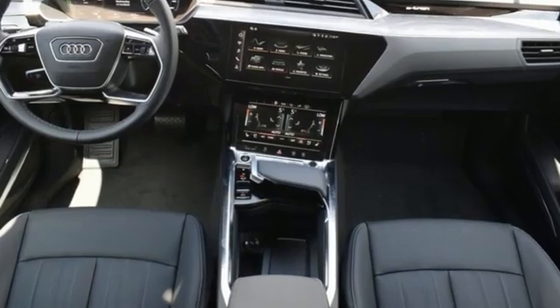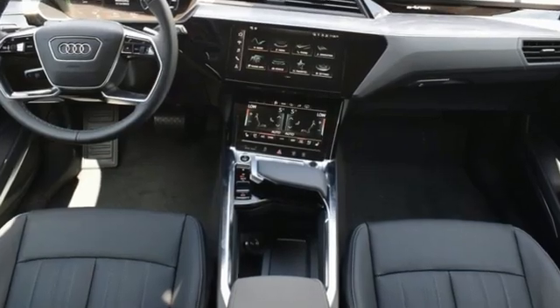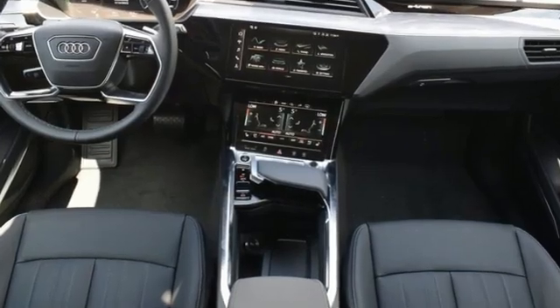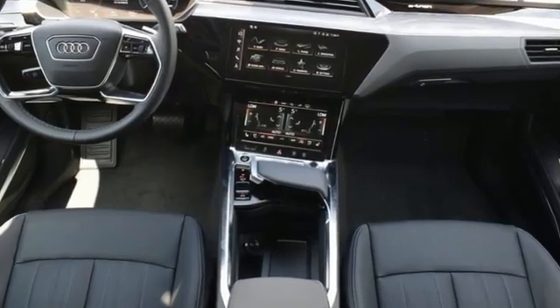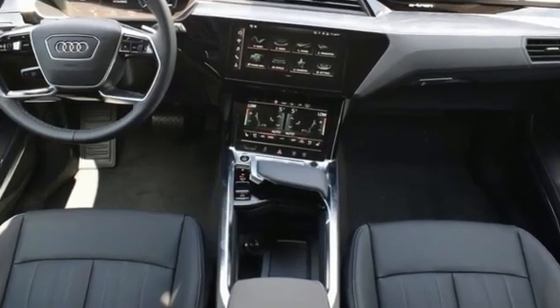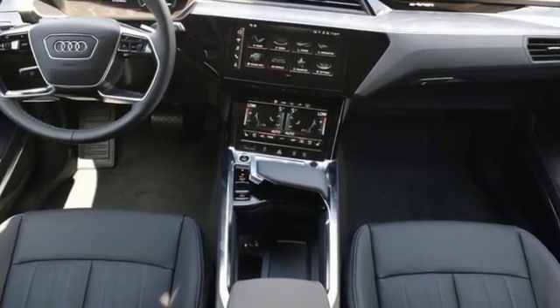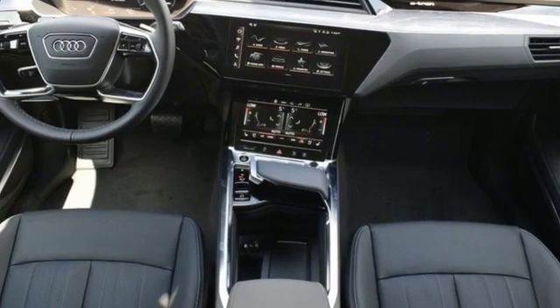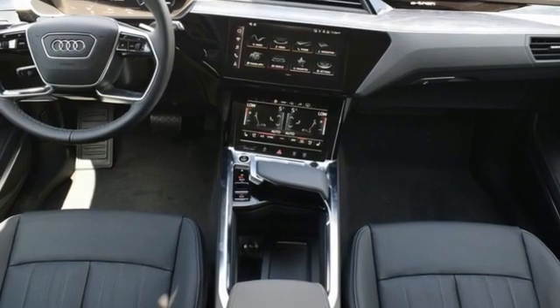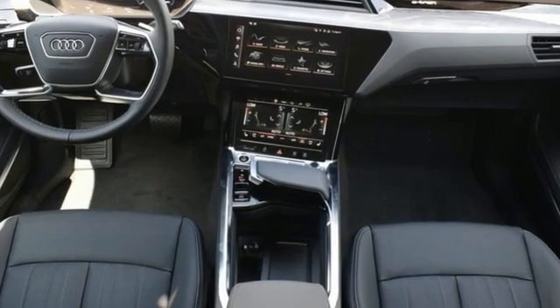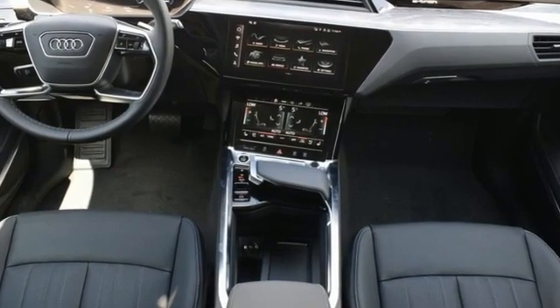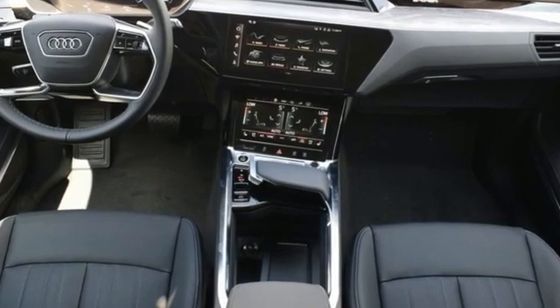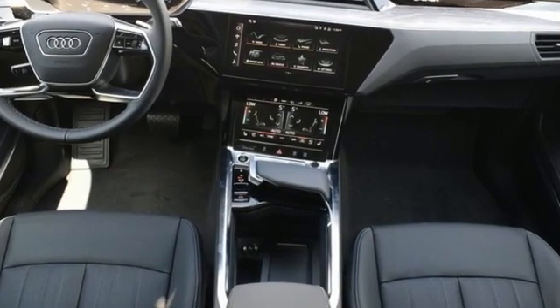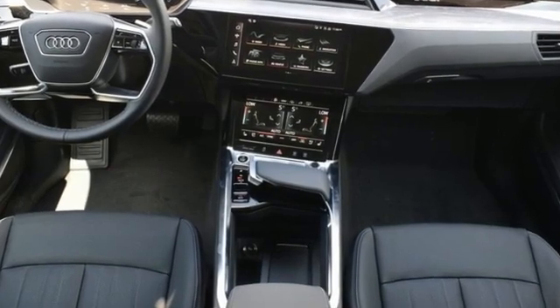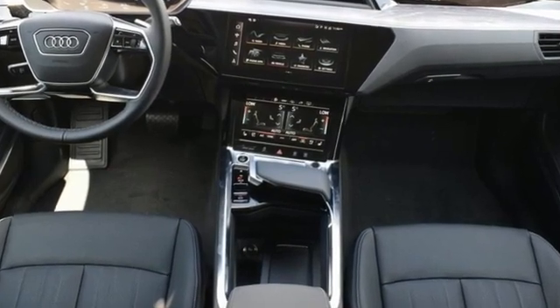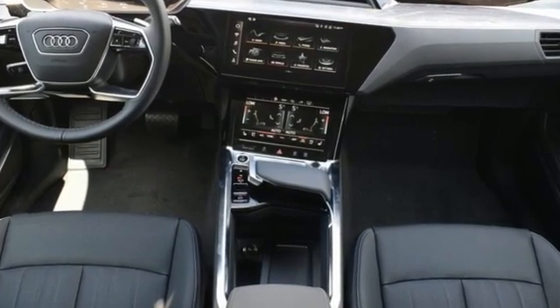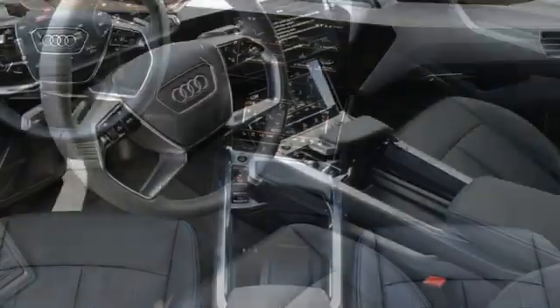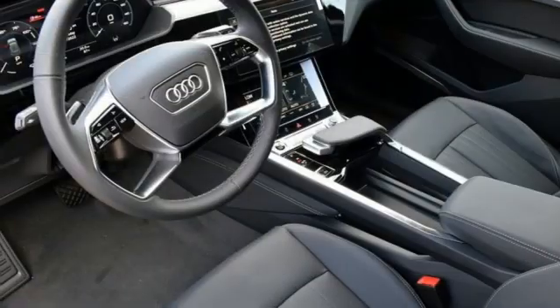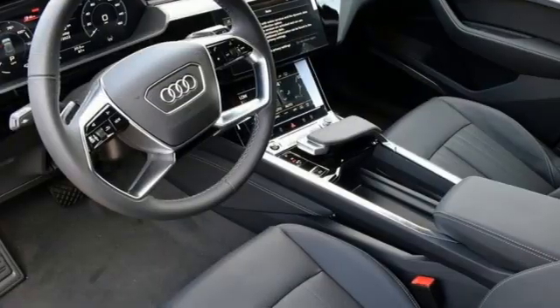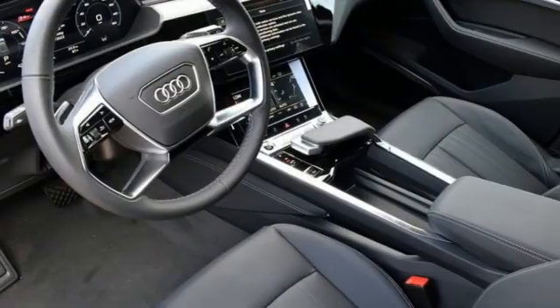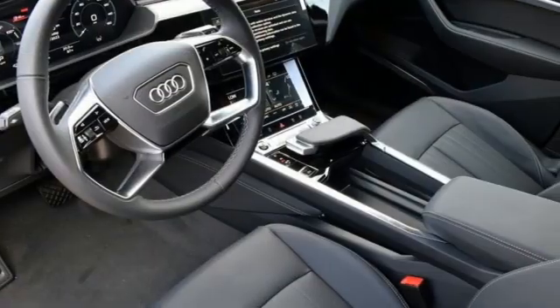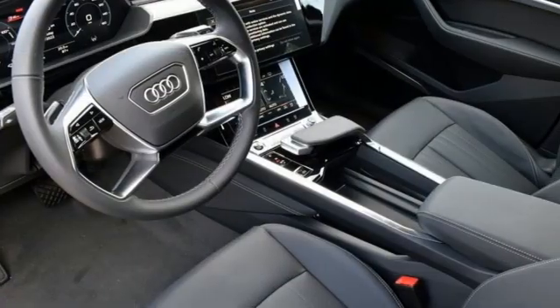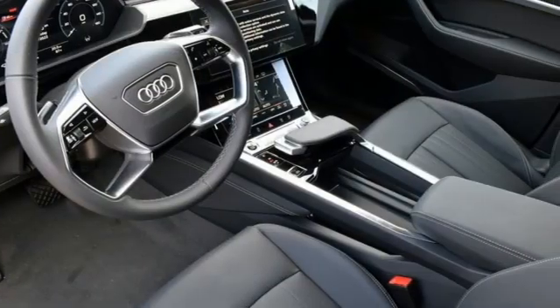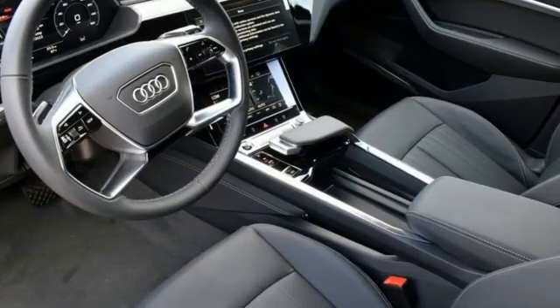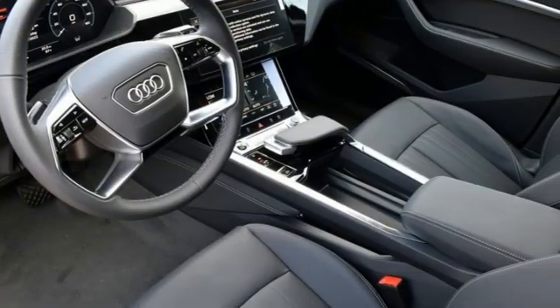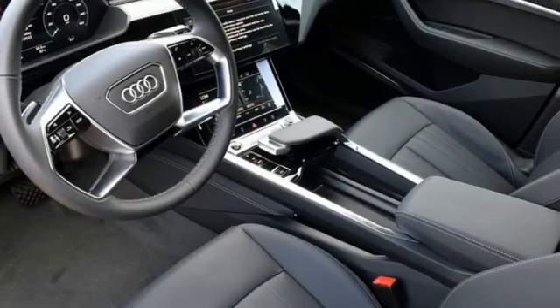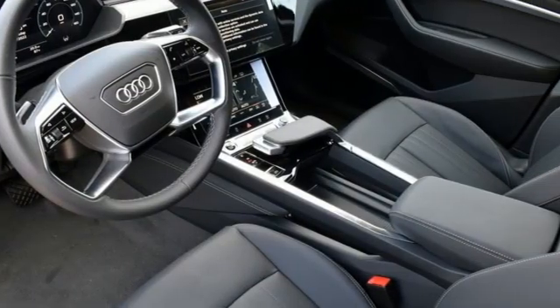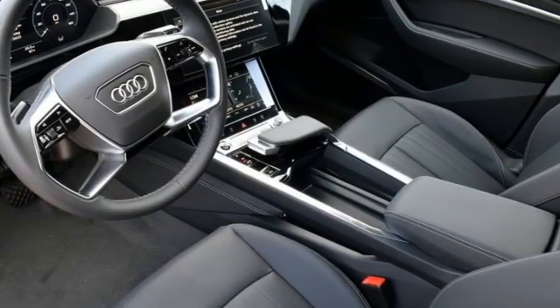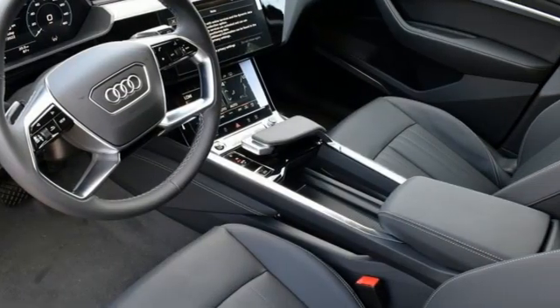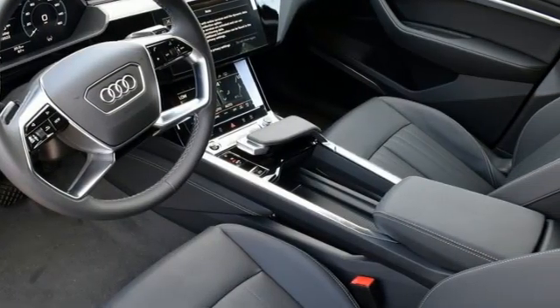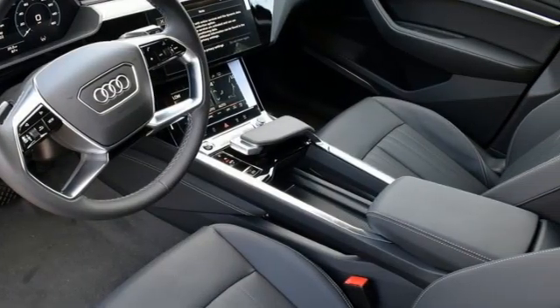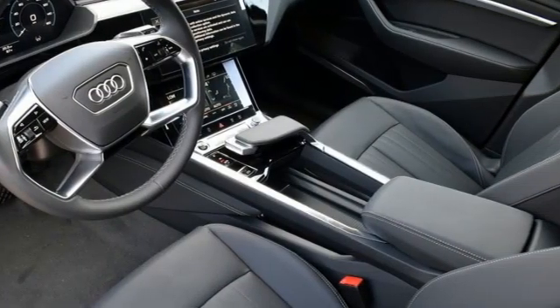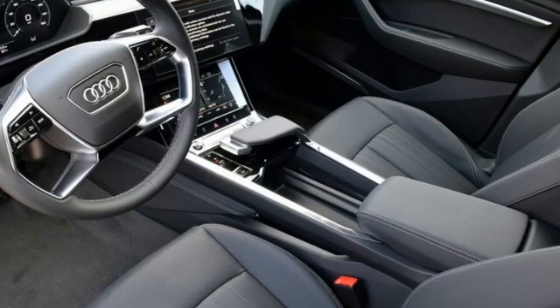Audi forges sophistication and performance into each iconic vehicle. The time is now. See it for yourself today.